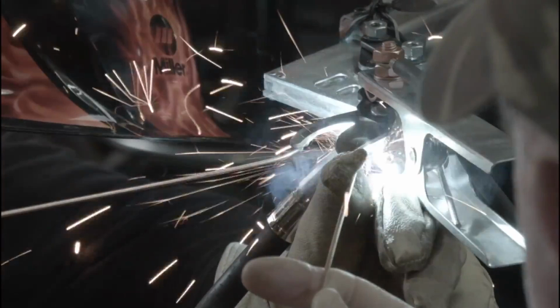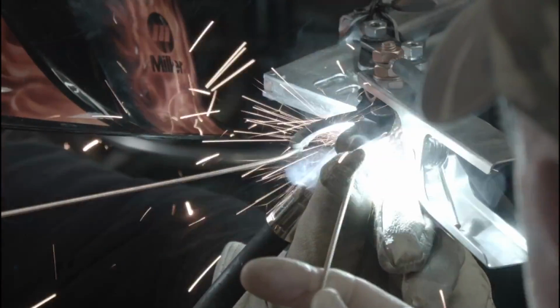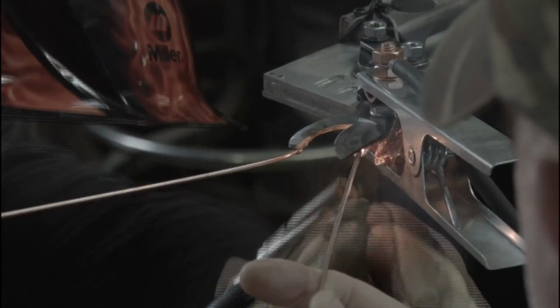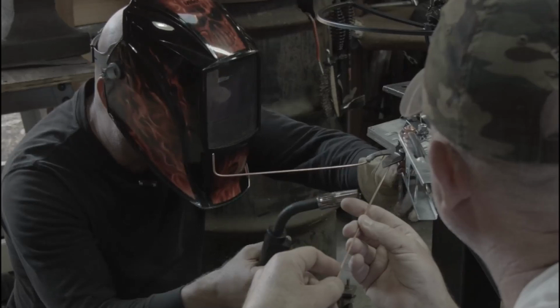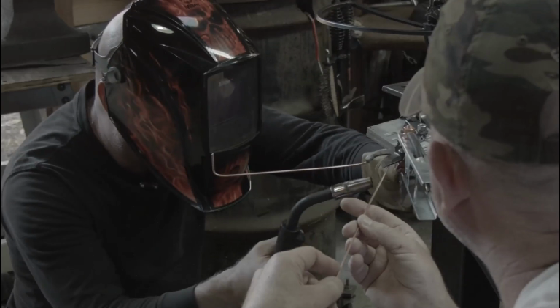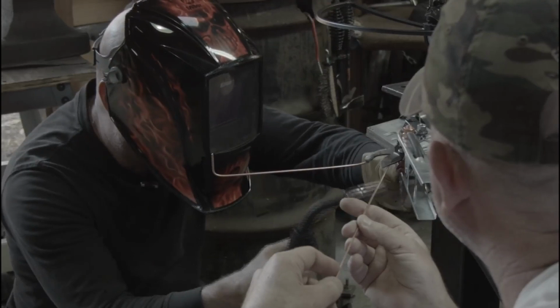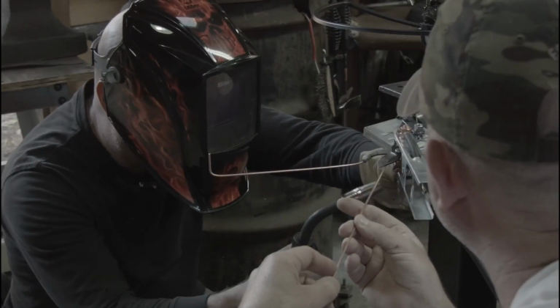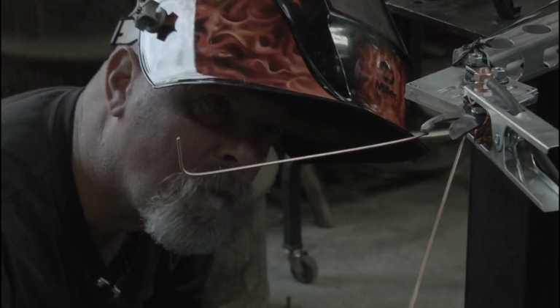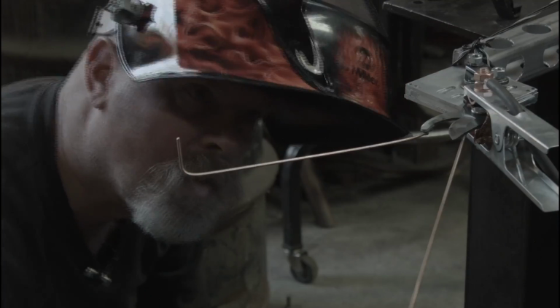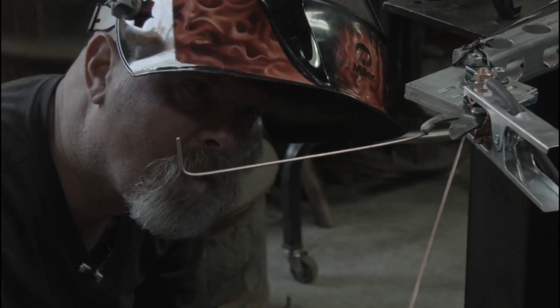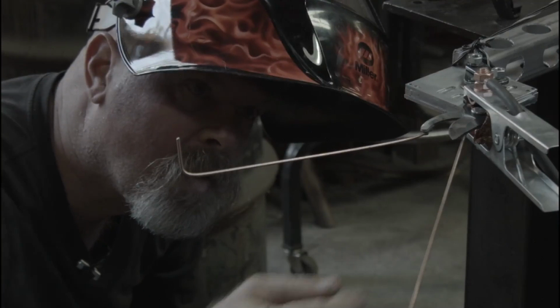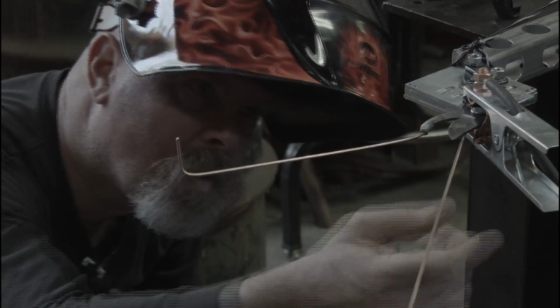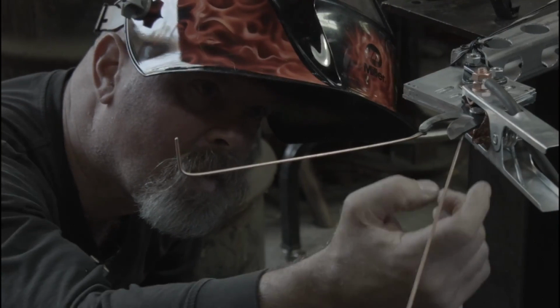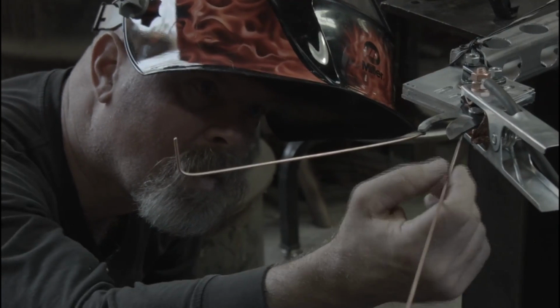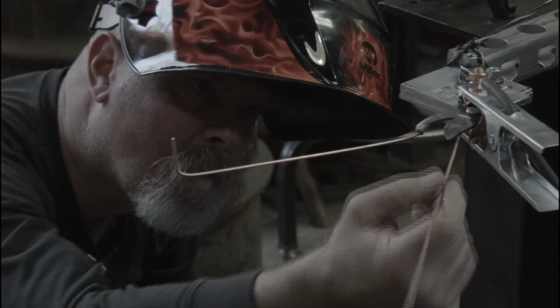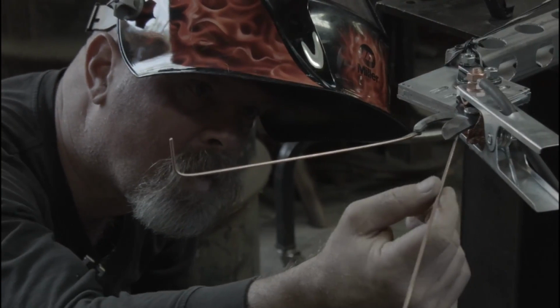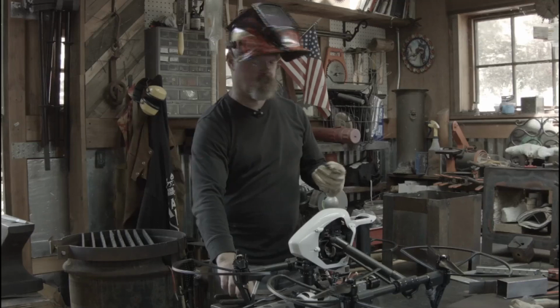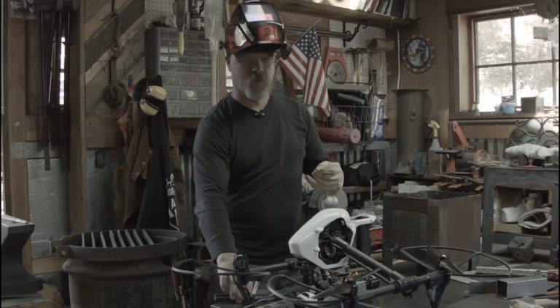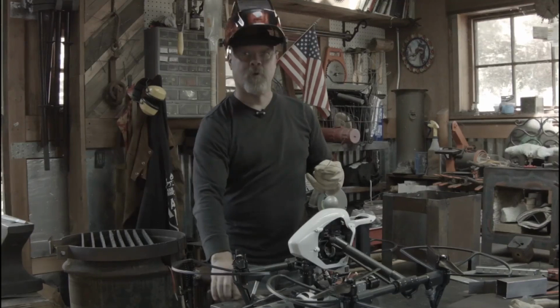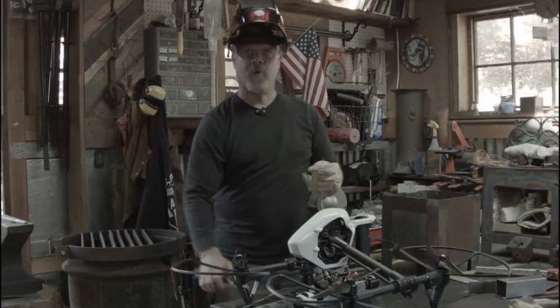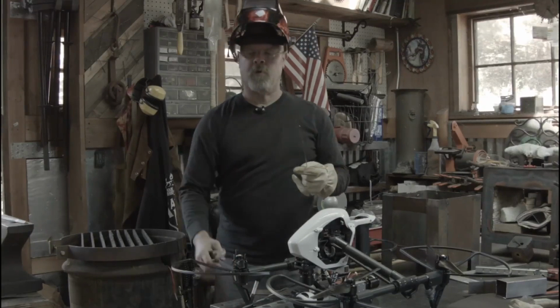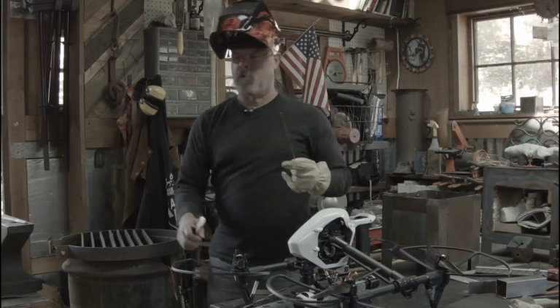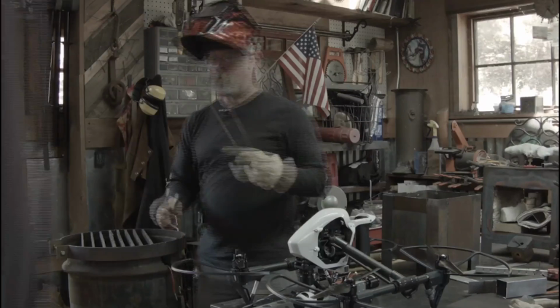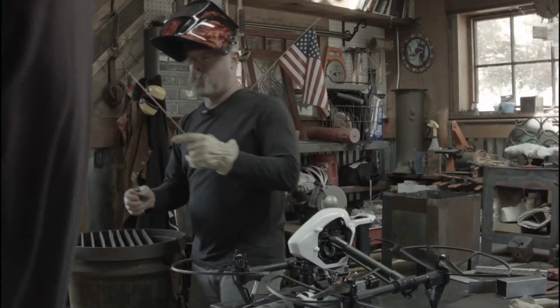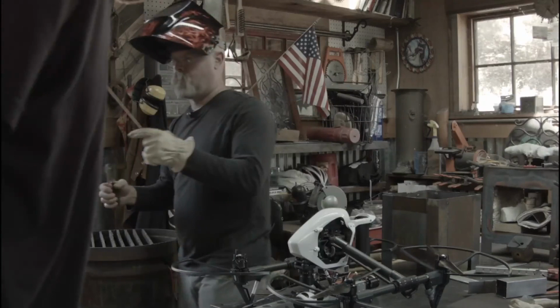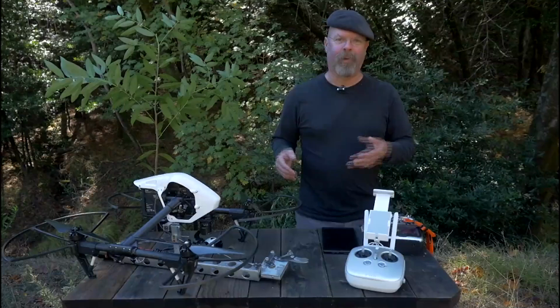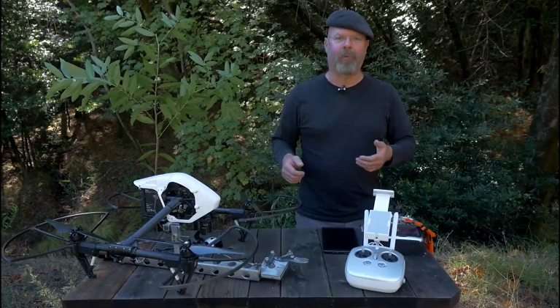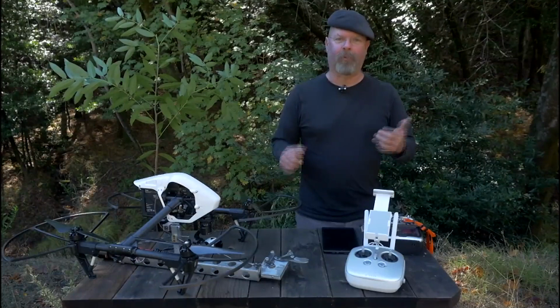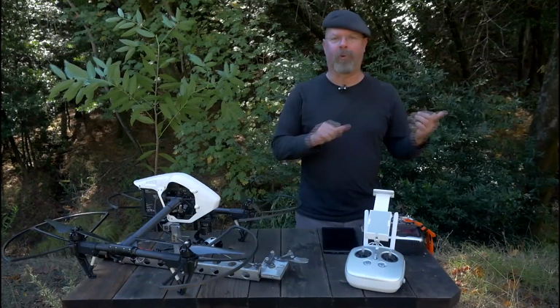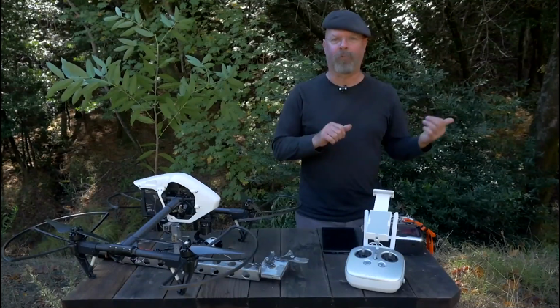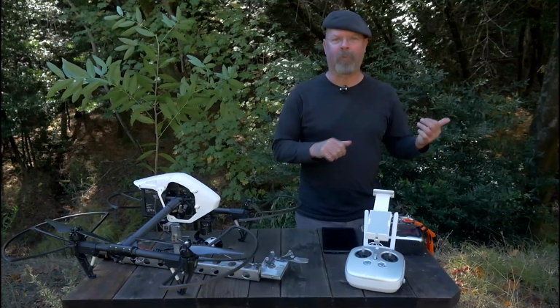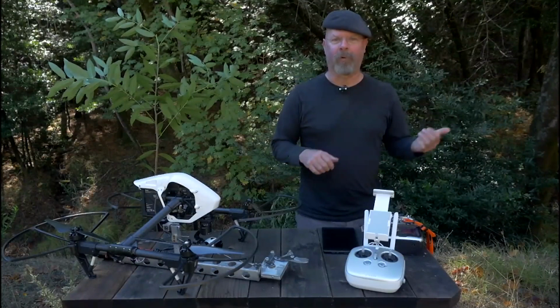Everybody seems to be putting cameras on these drones, so anytime everybody is doing one thing, I tend to want to do something else.